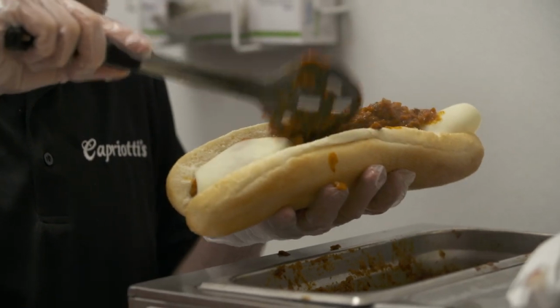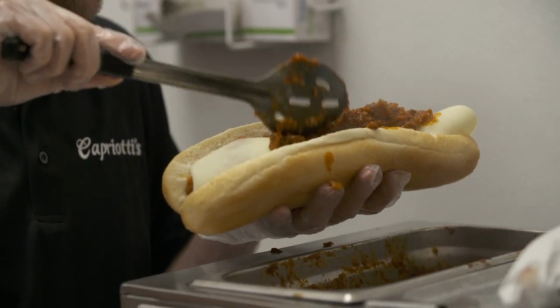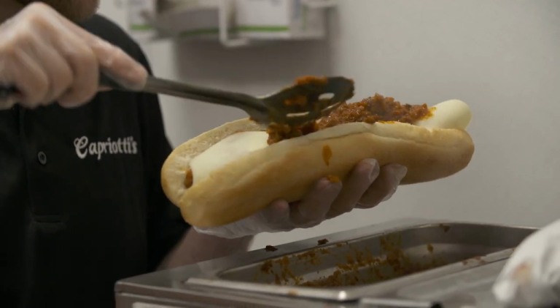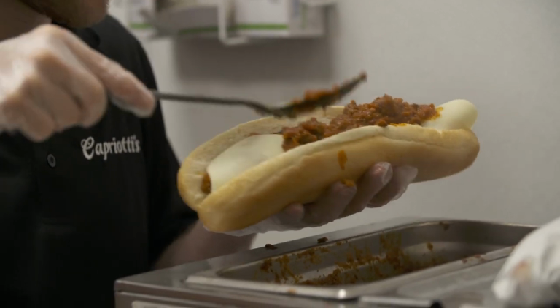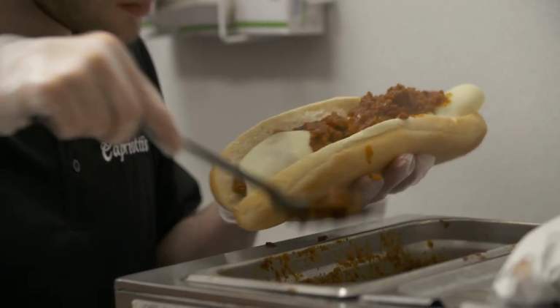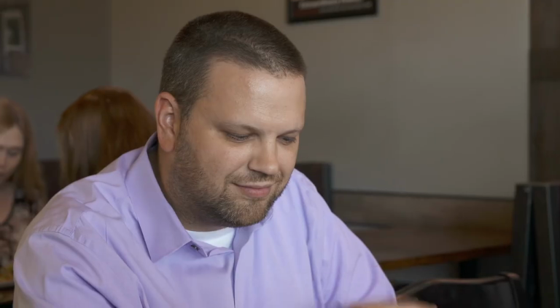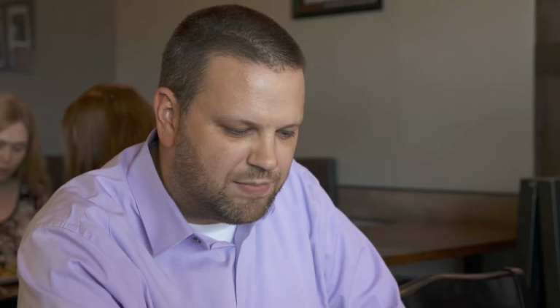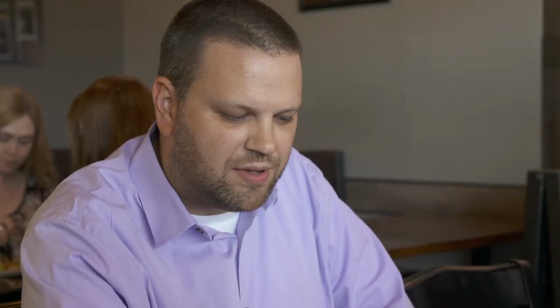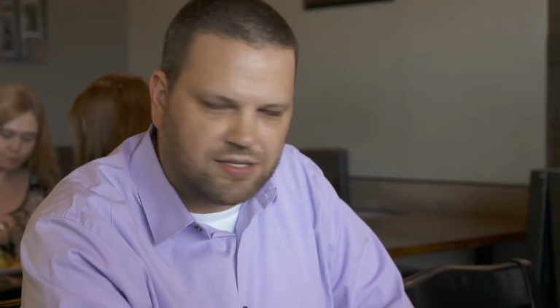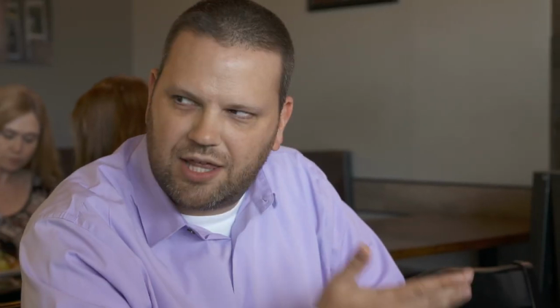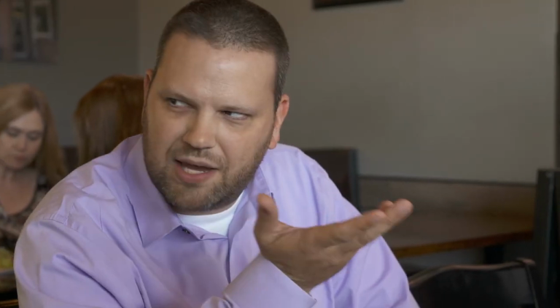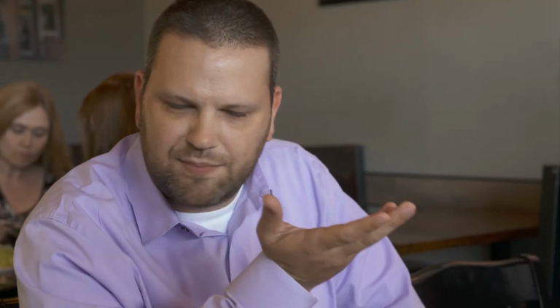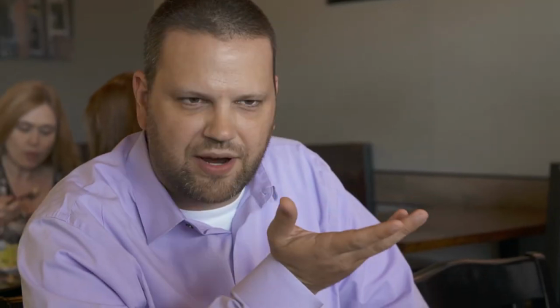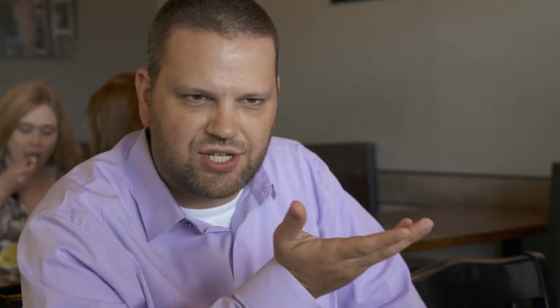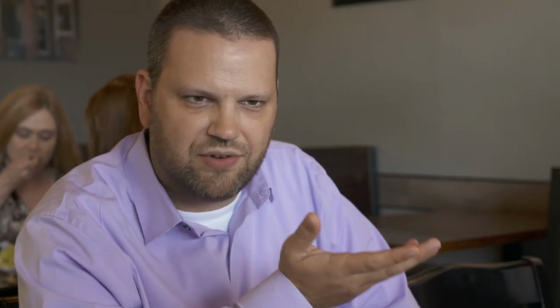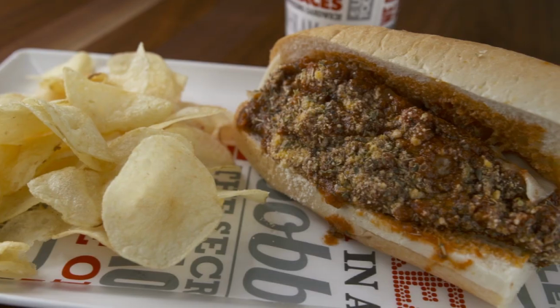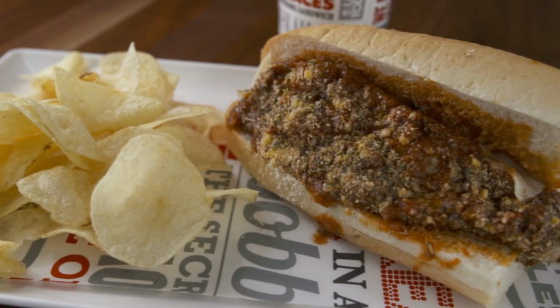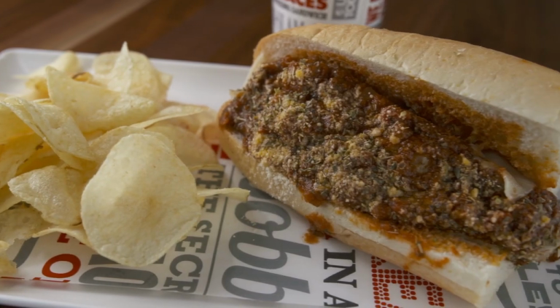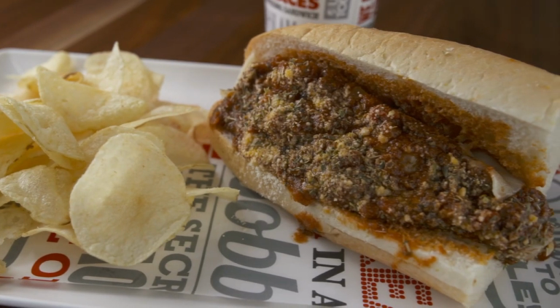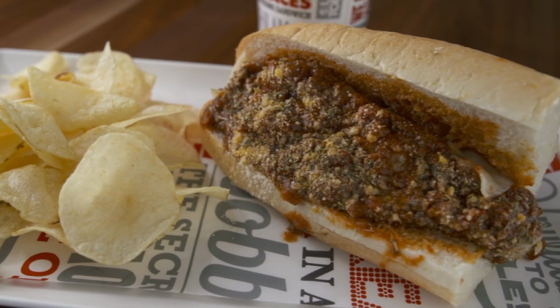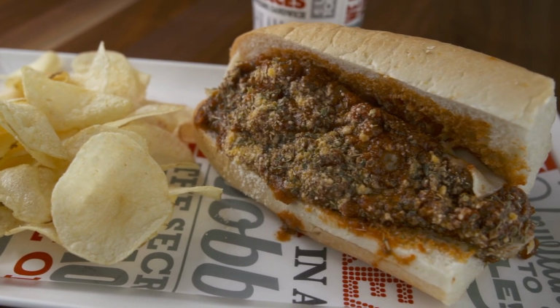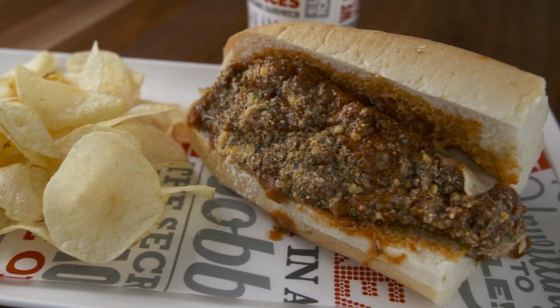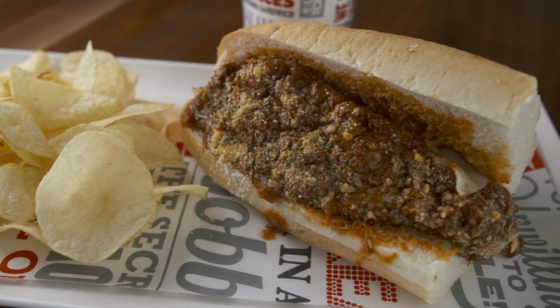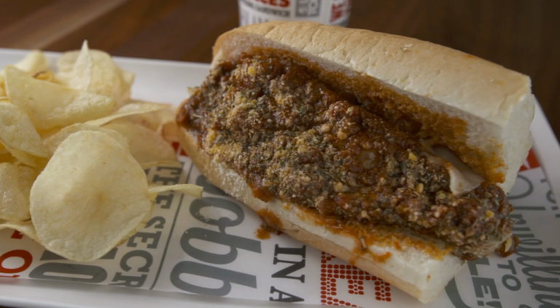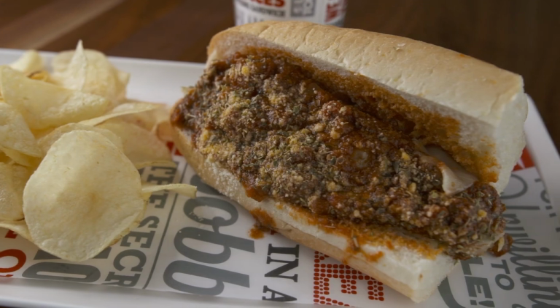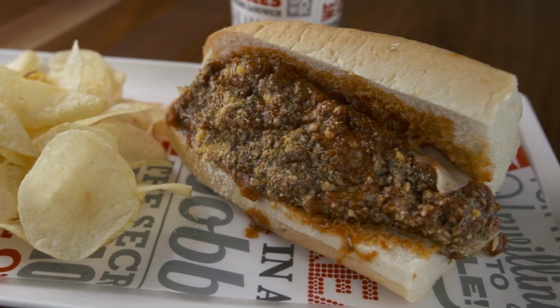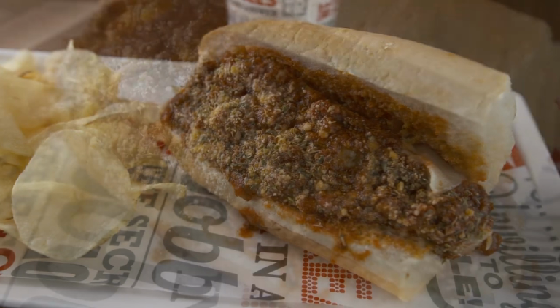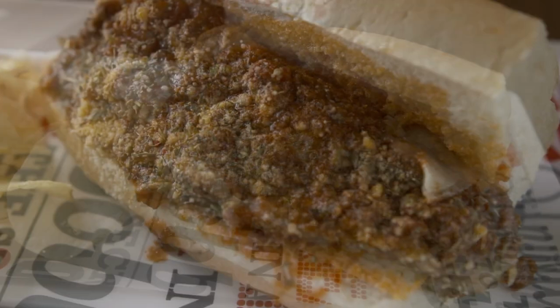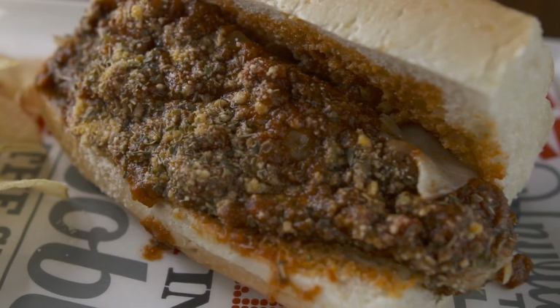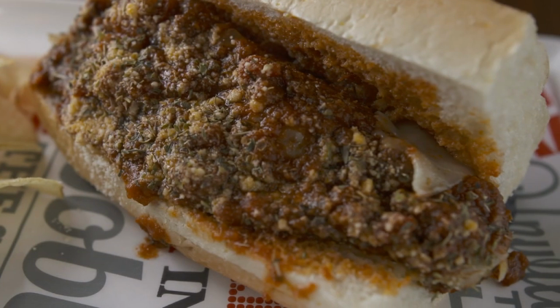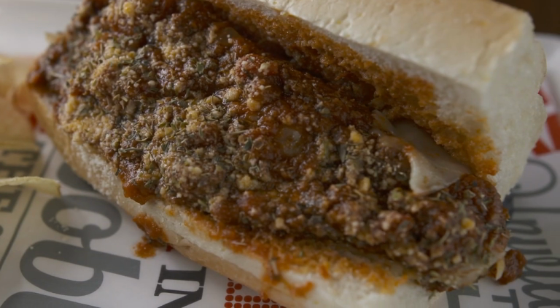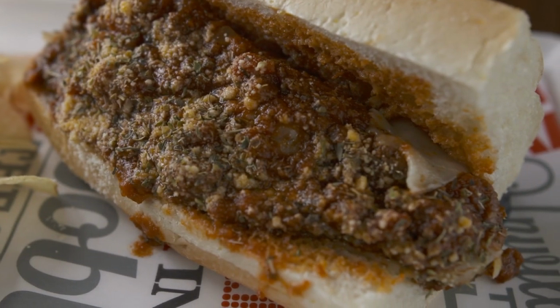I got a meatball sub. The meatballs they make from scratch every day. The sauce is good, the parmesan, always tip-top.